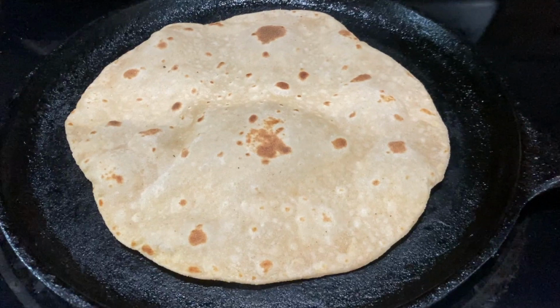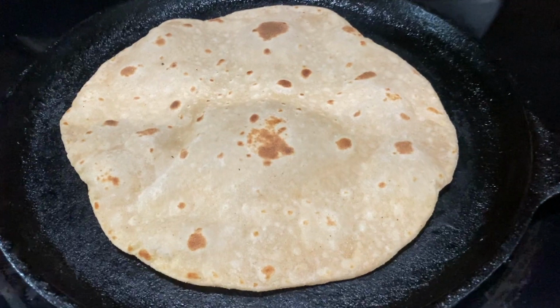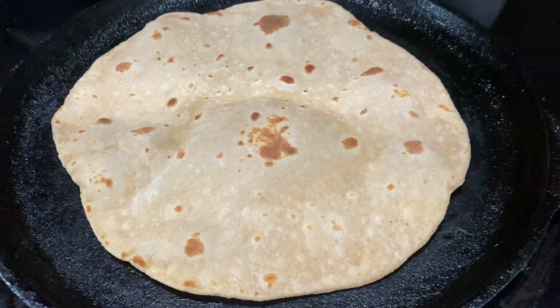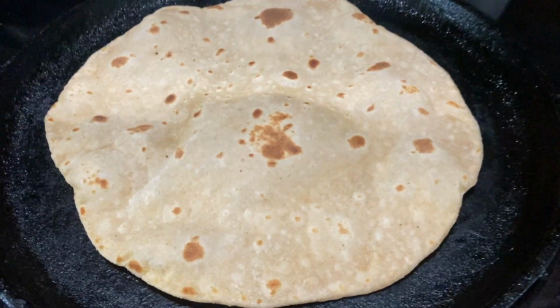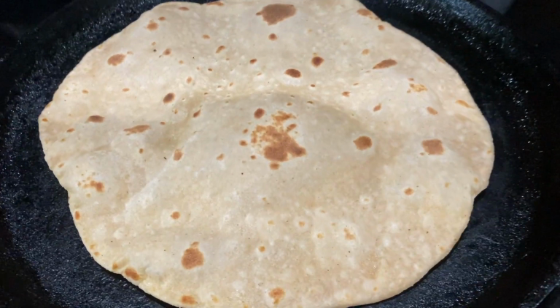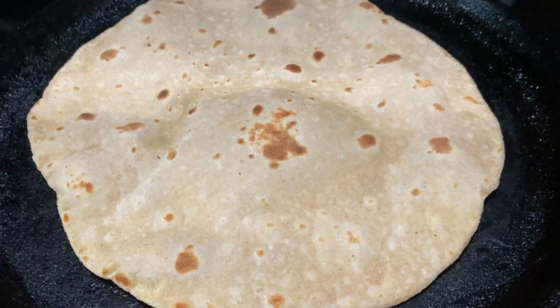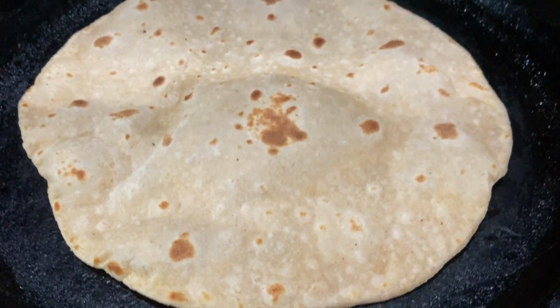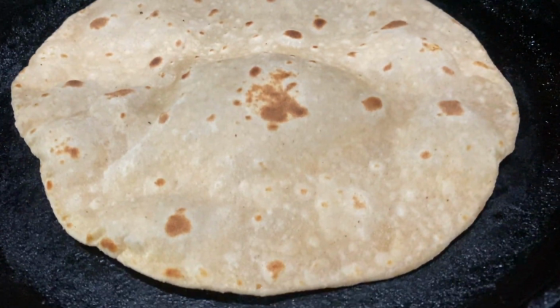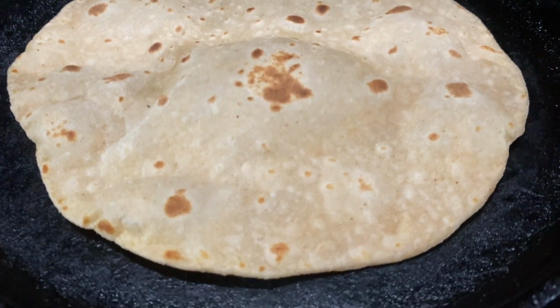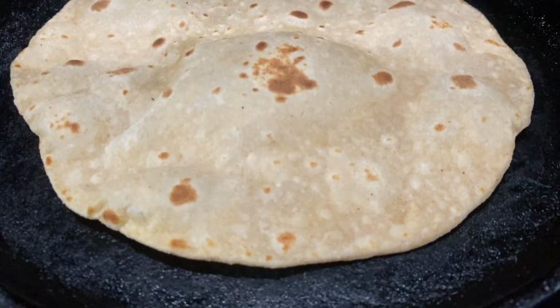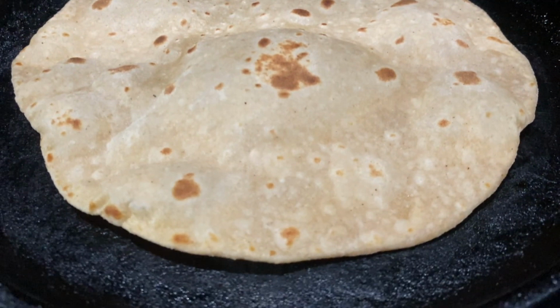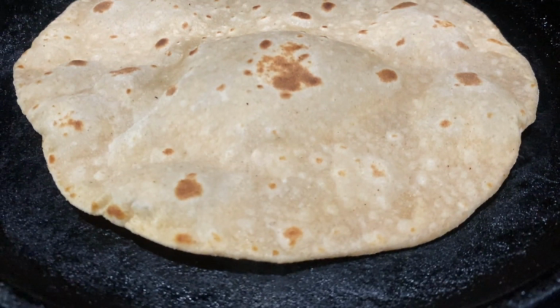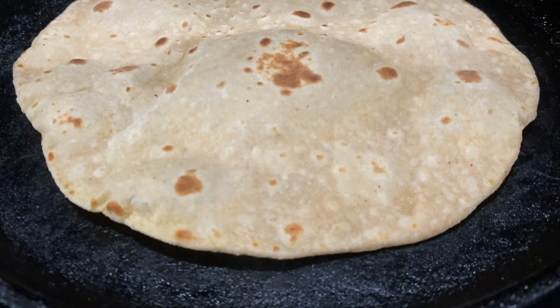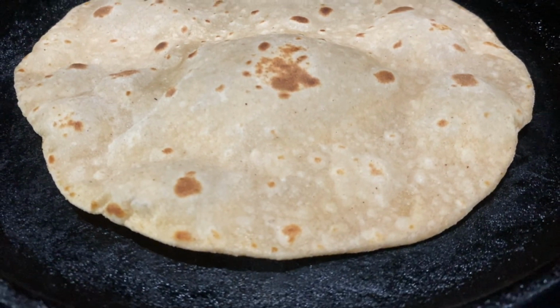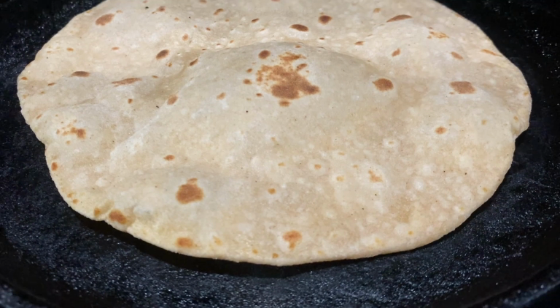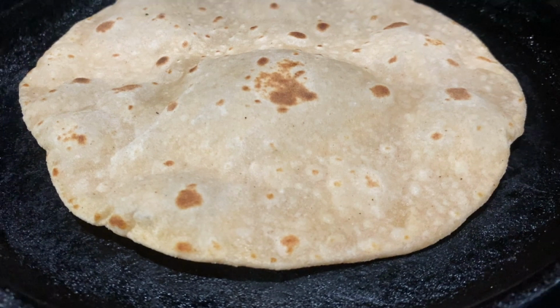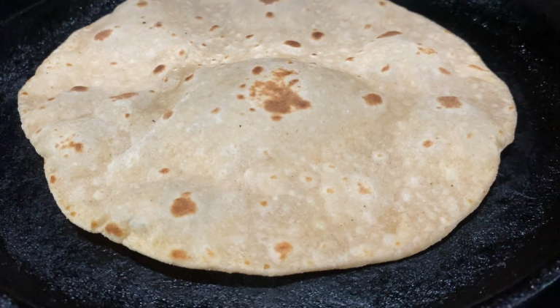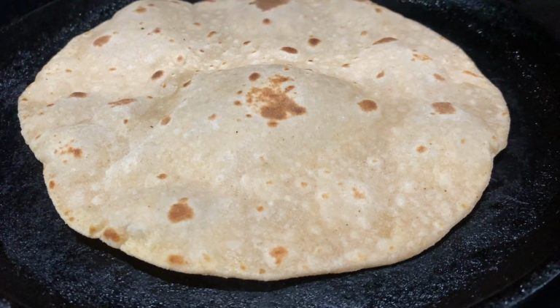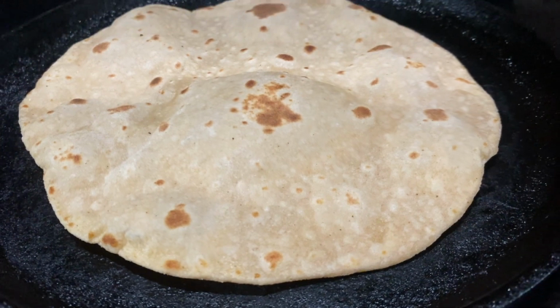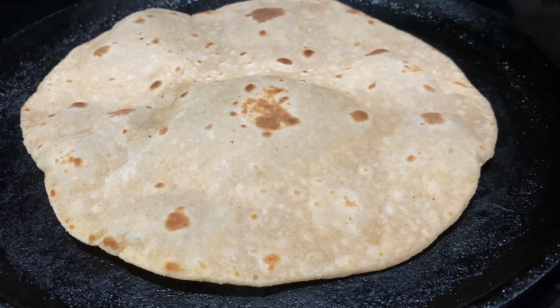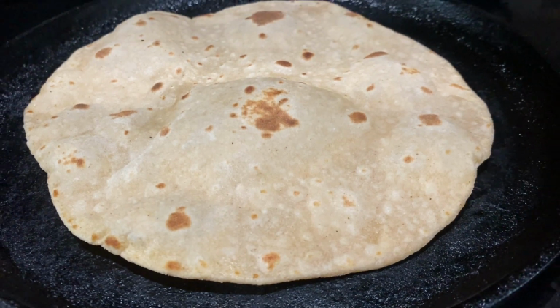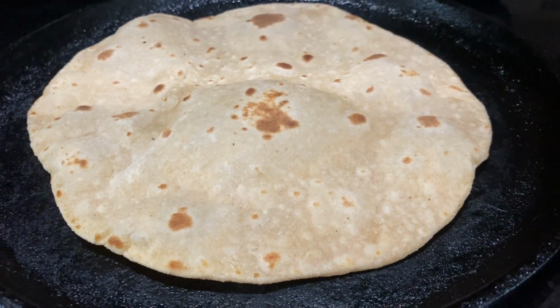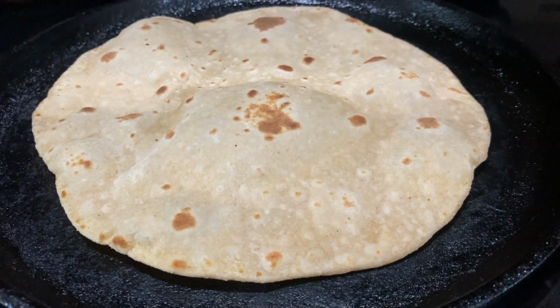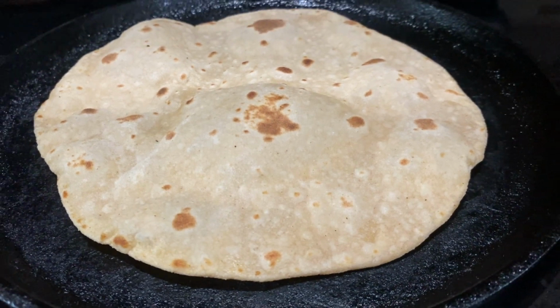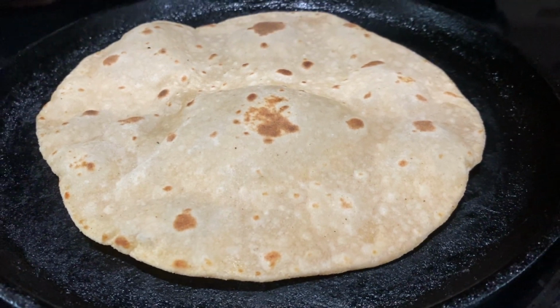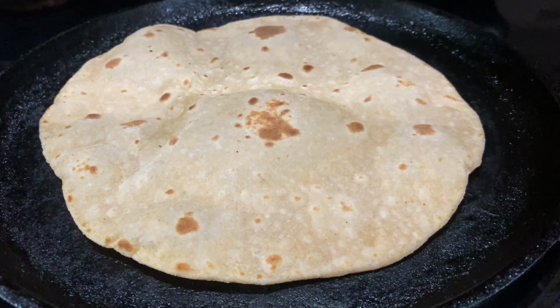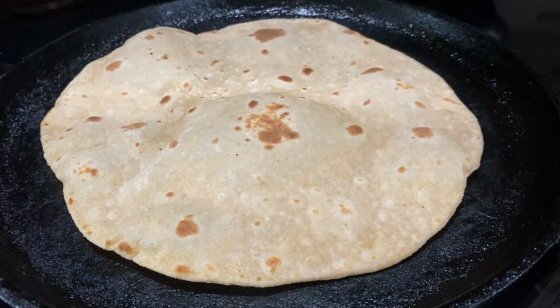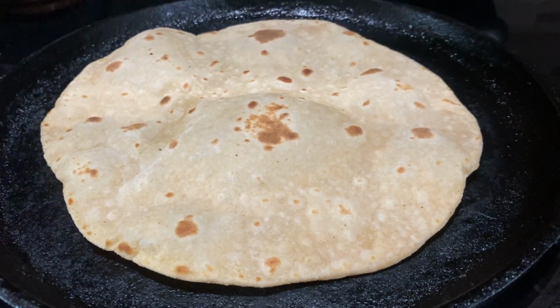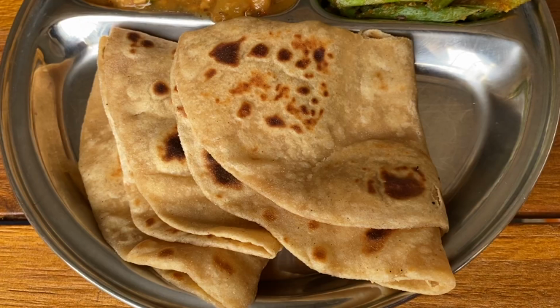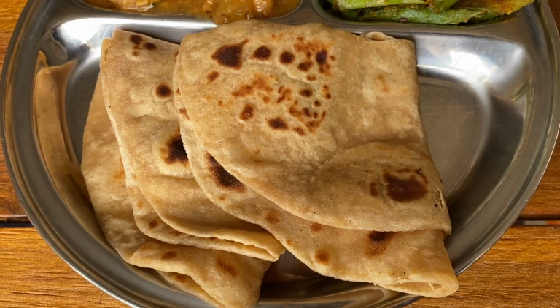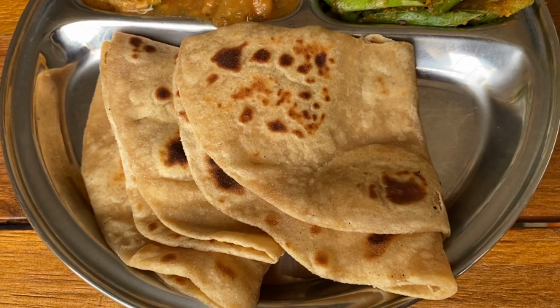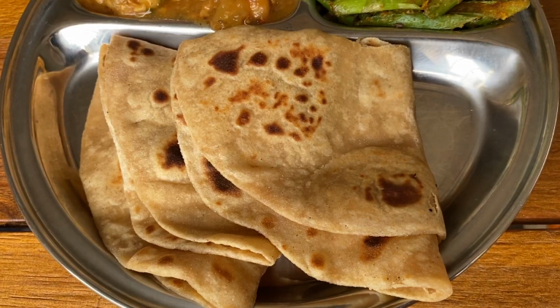The dough made with a food processor always makes soft, fluffy chapatis.